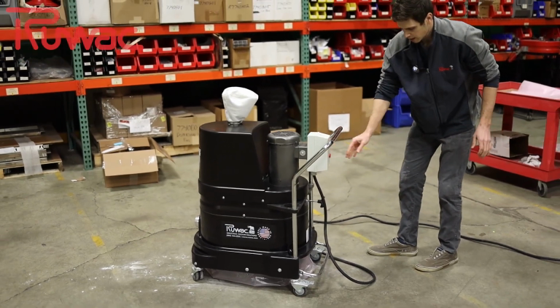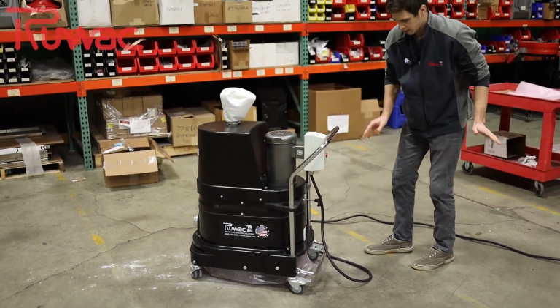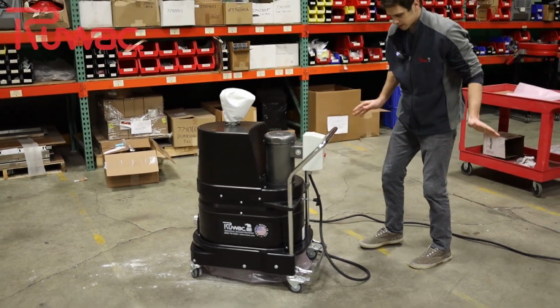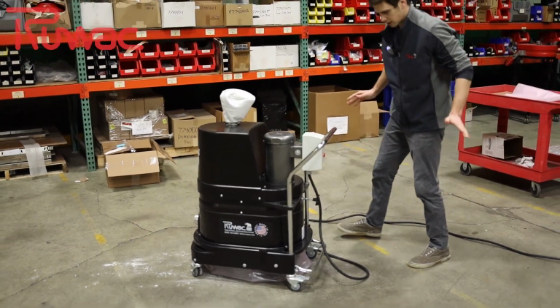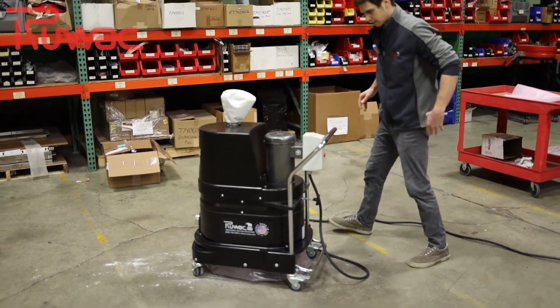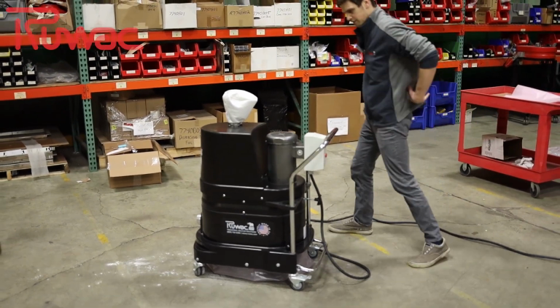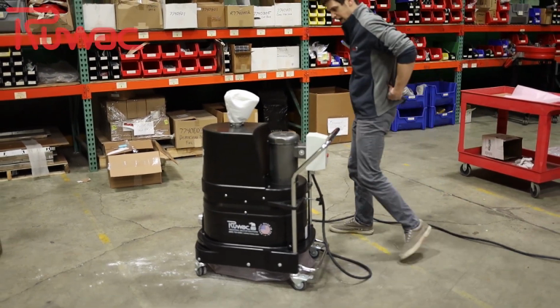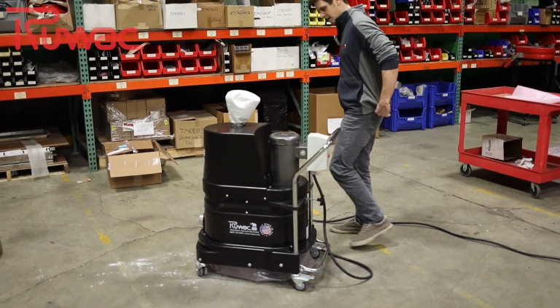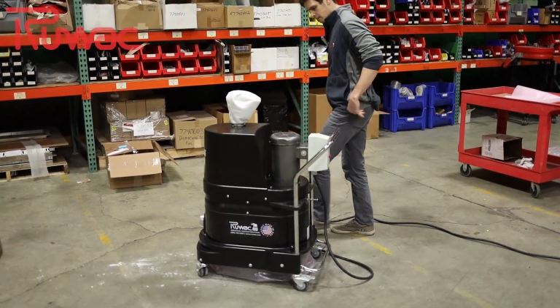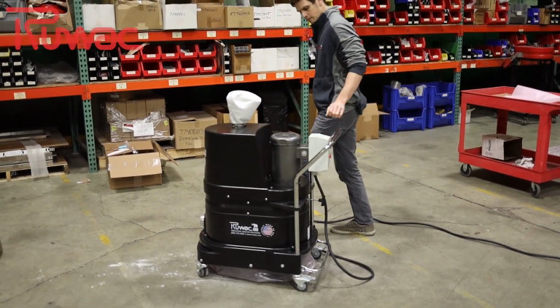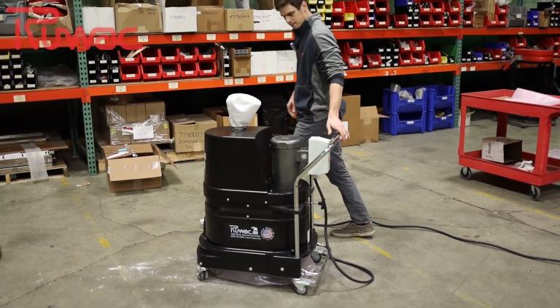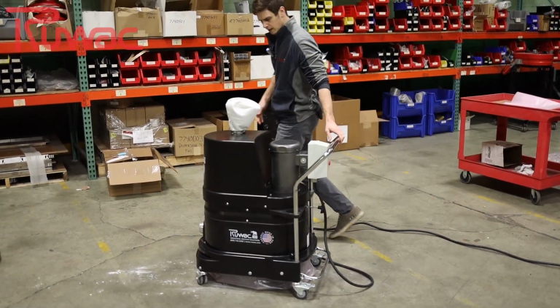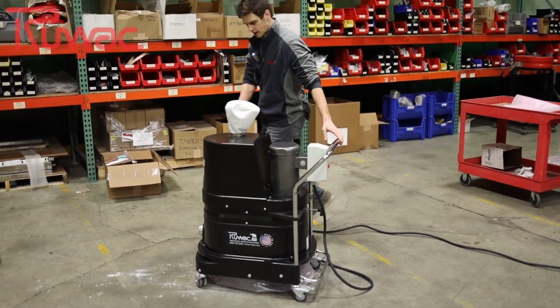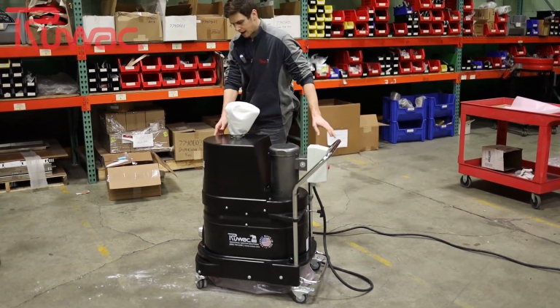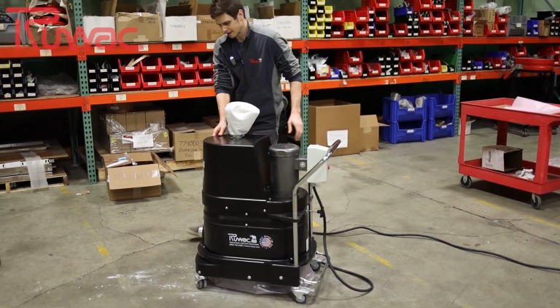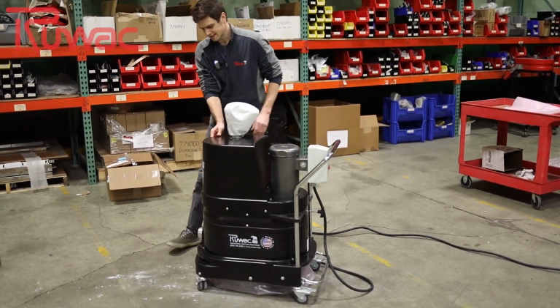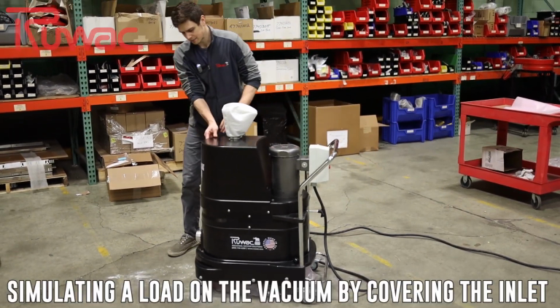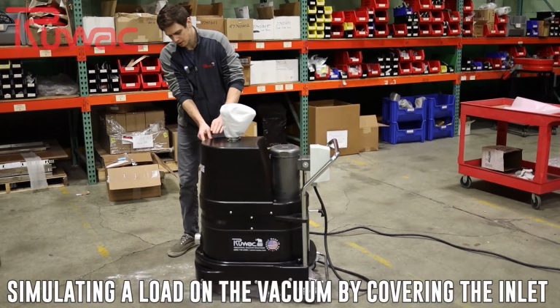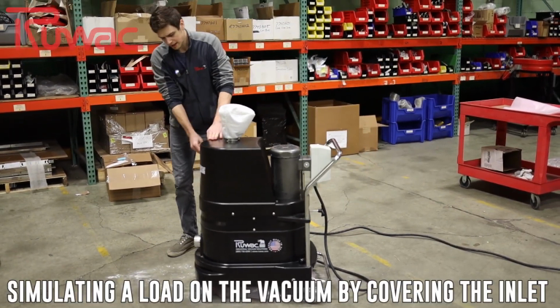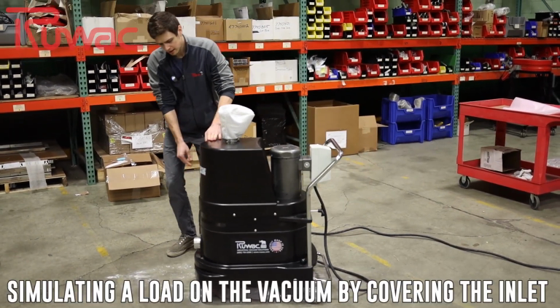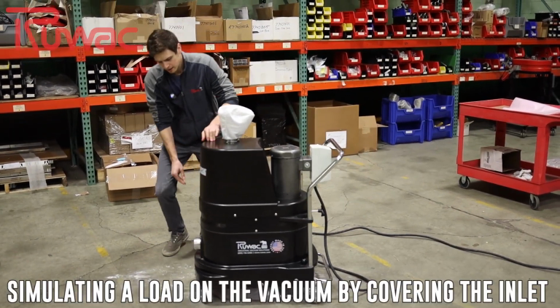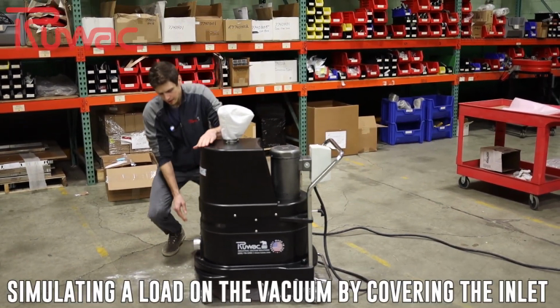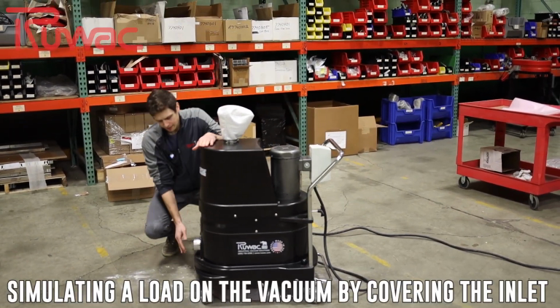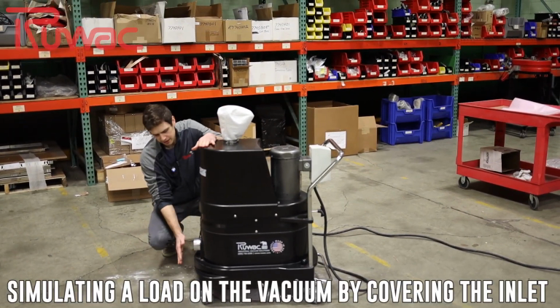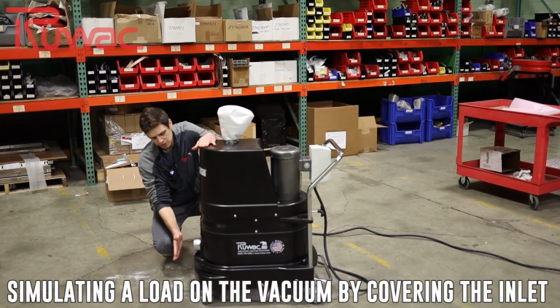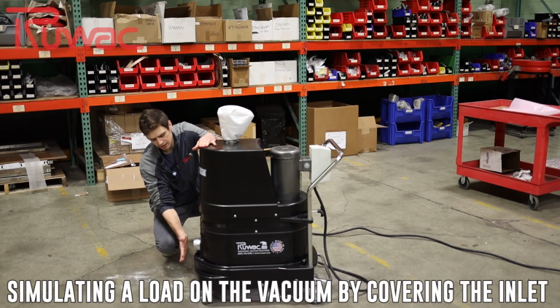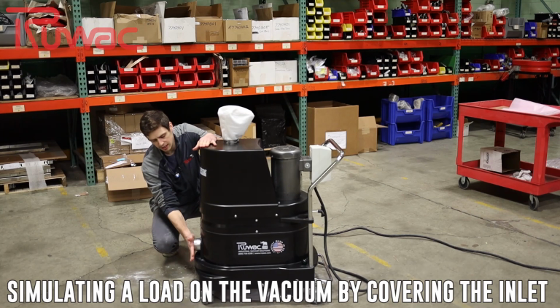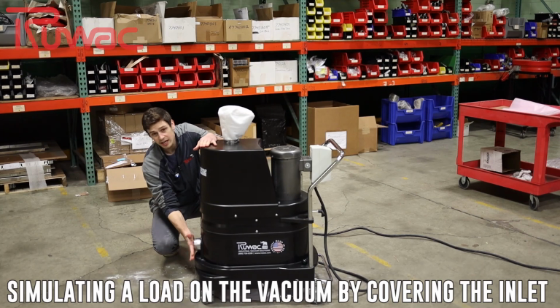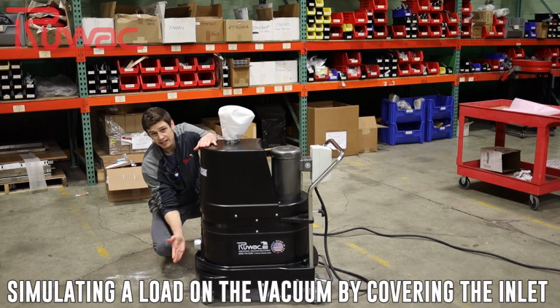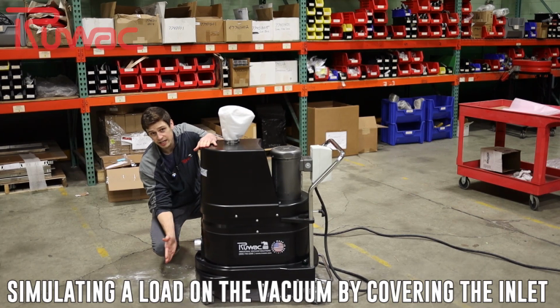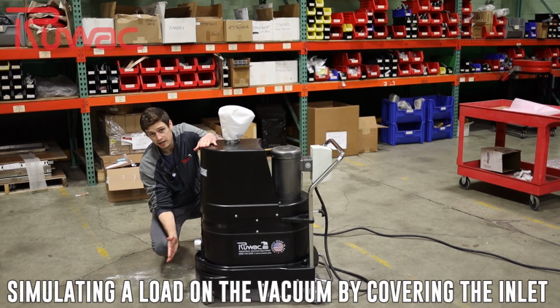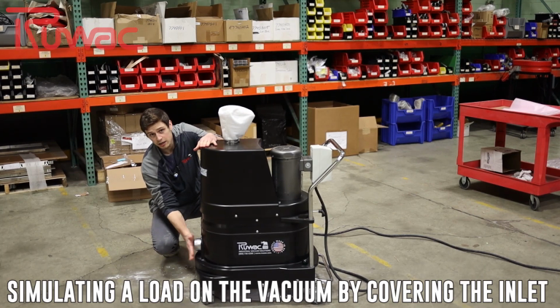We start up the vacuum. I'm going to simulate by touching that inlet here.